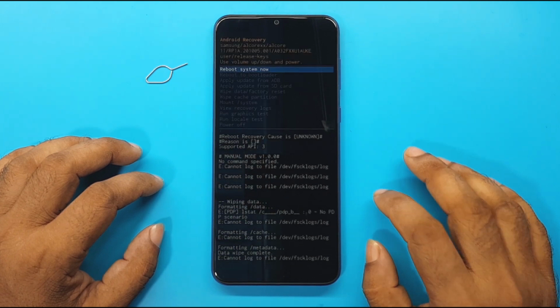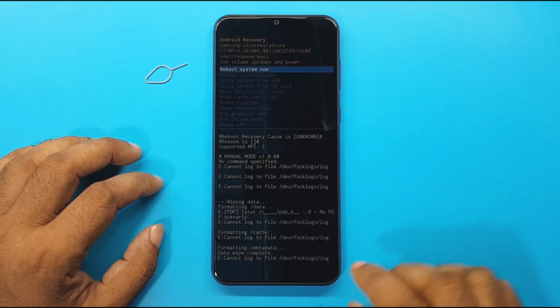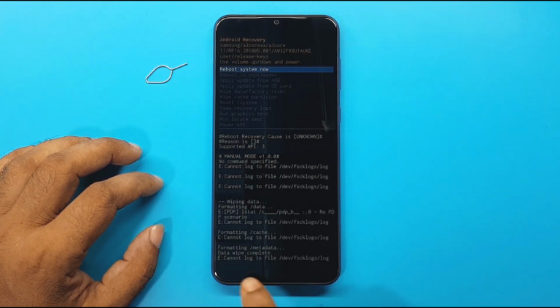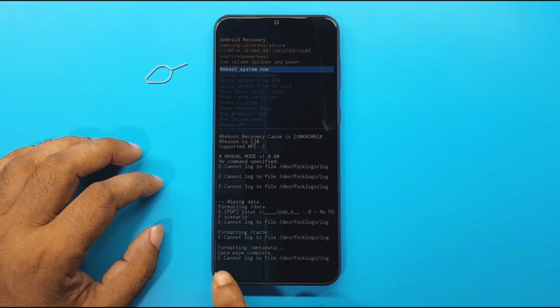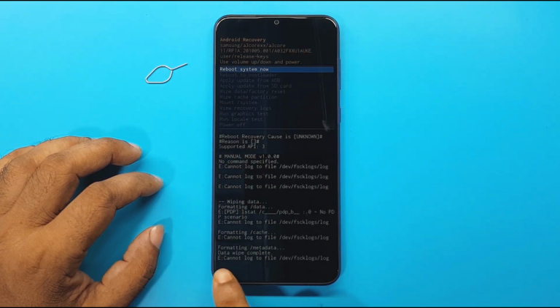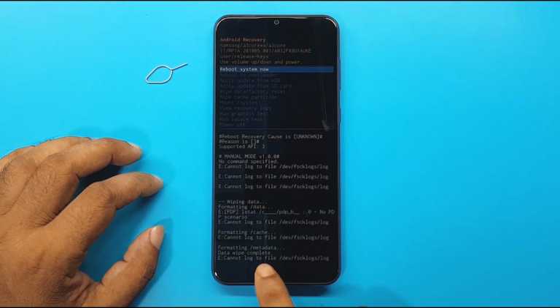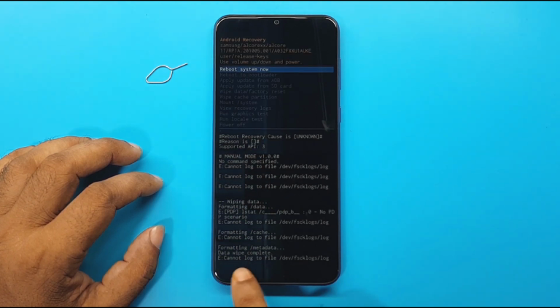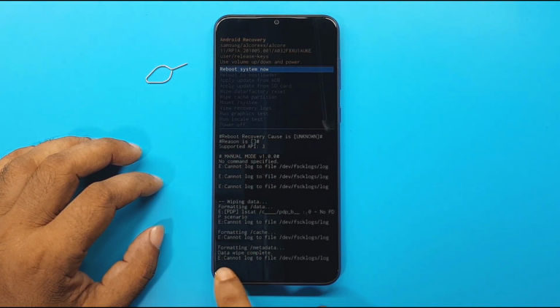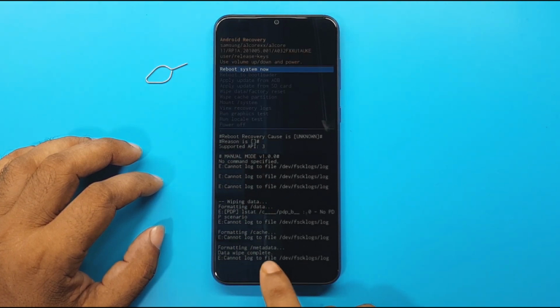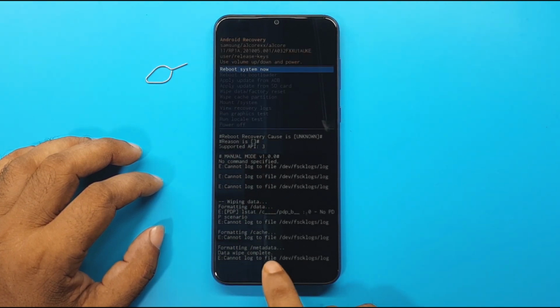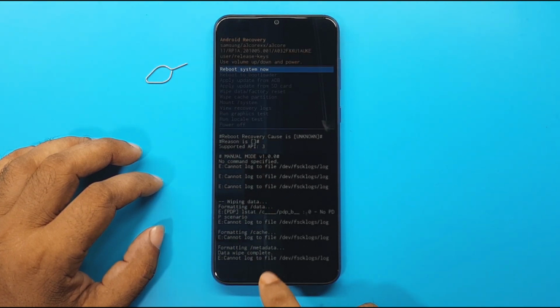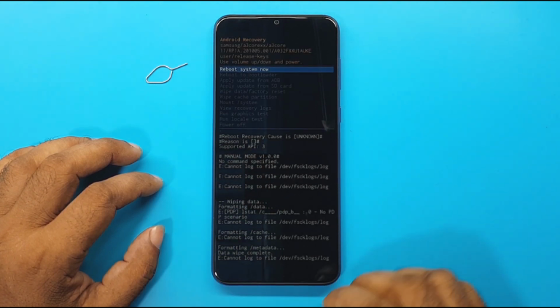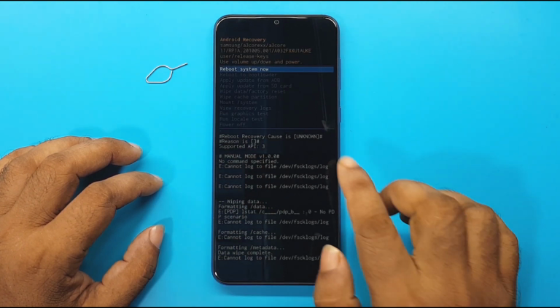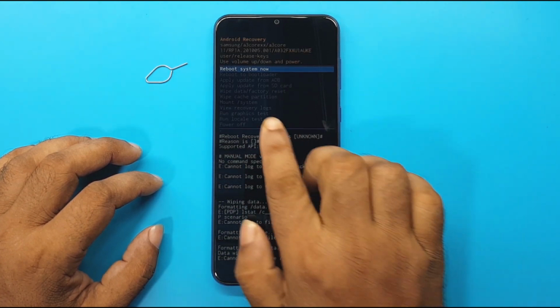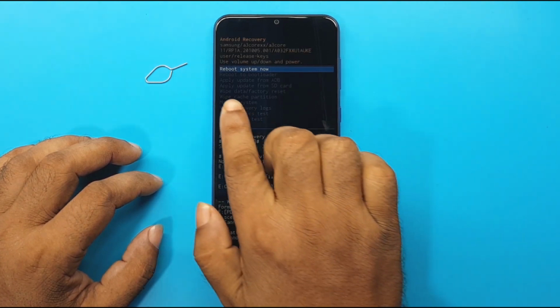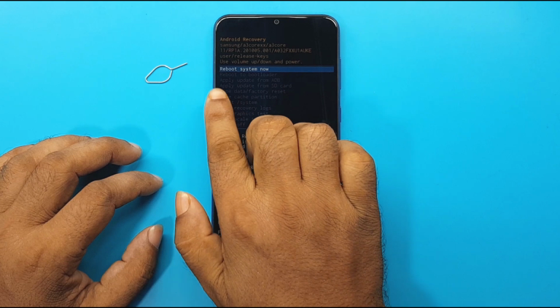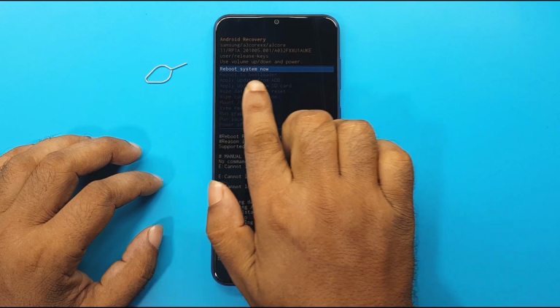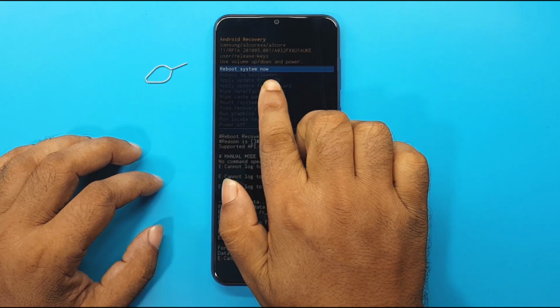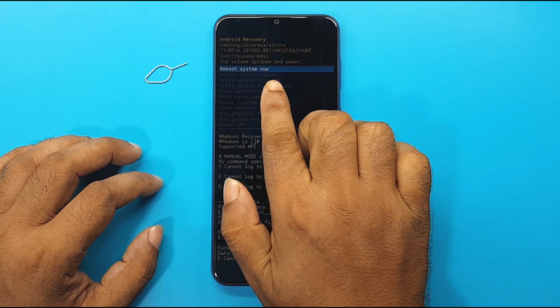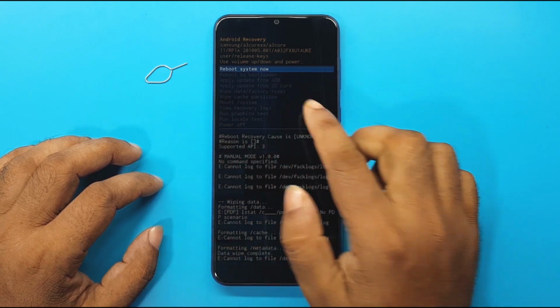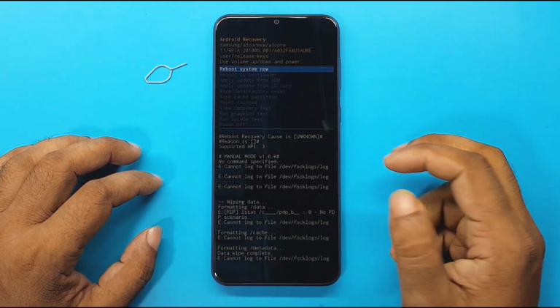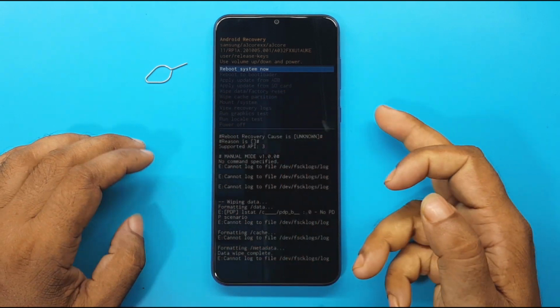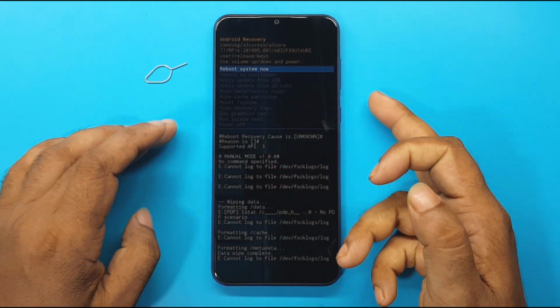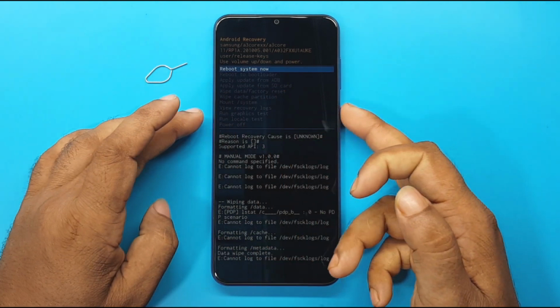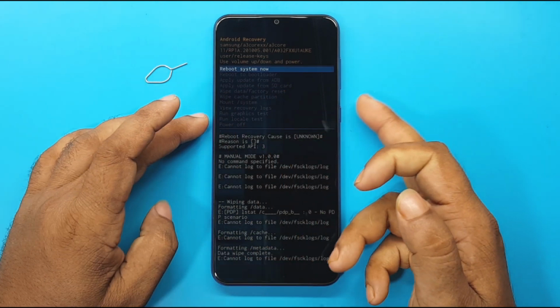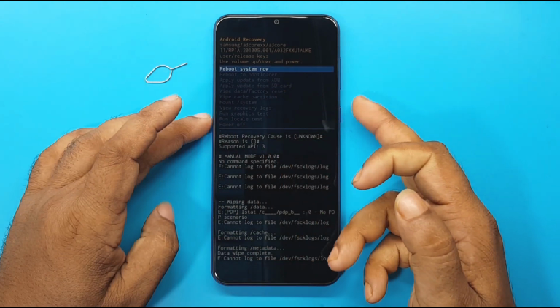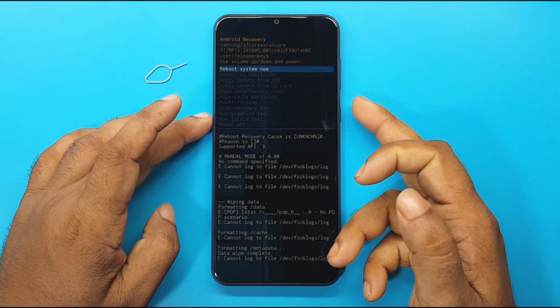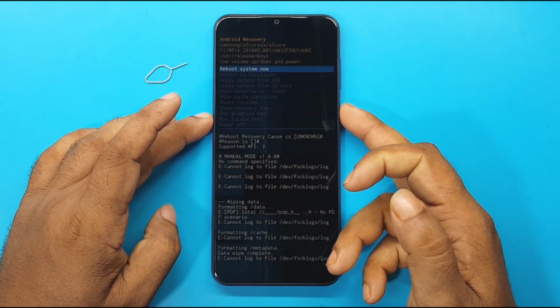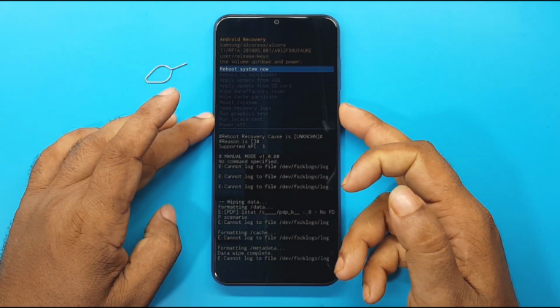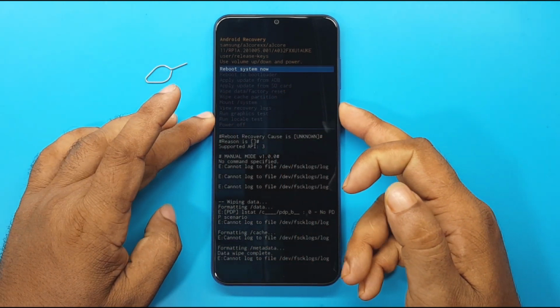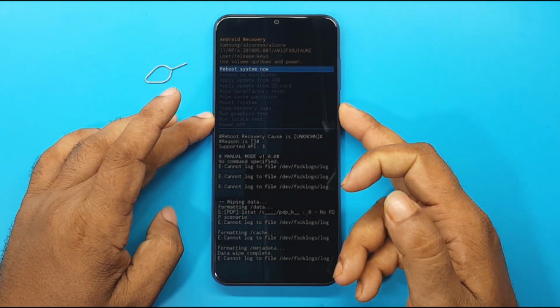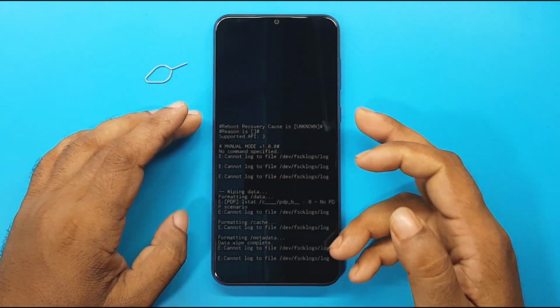Formatting slash metadata. Data wipe complete. Reboot system now. Press the power button.